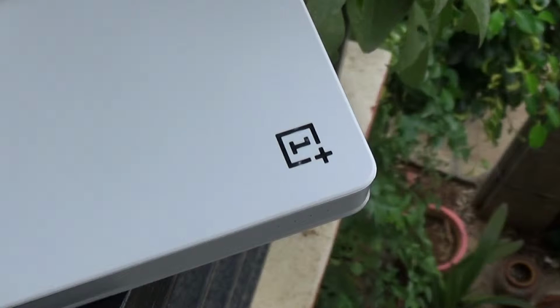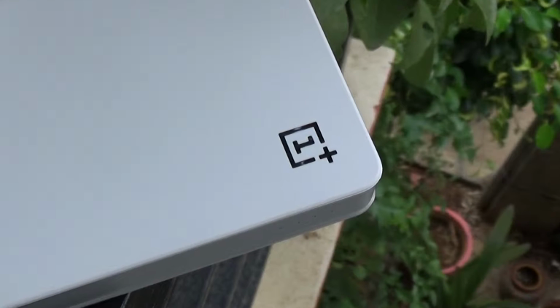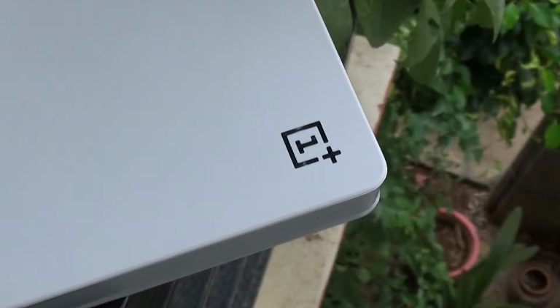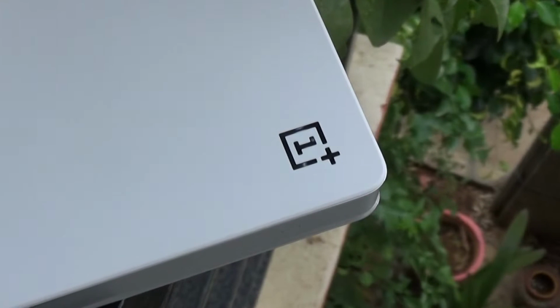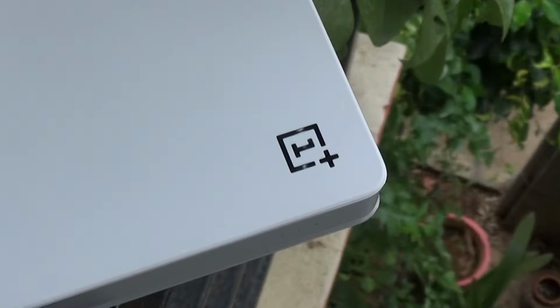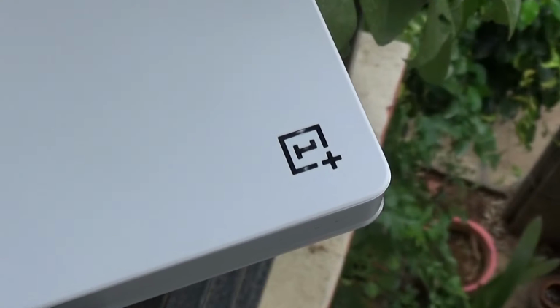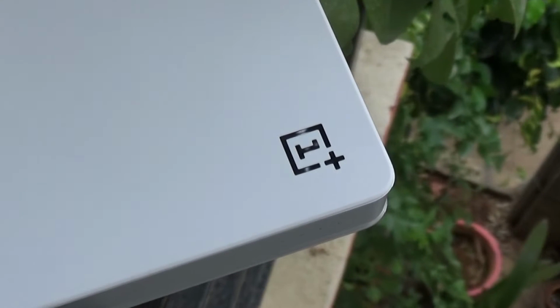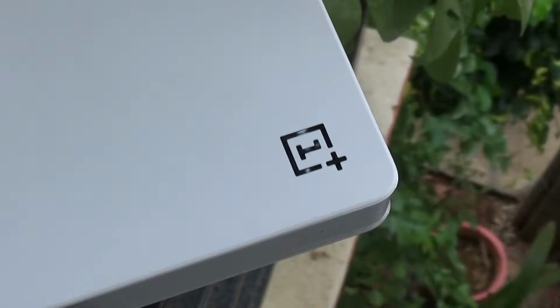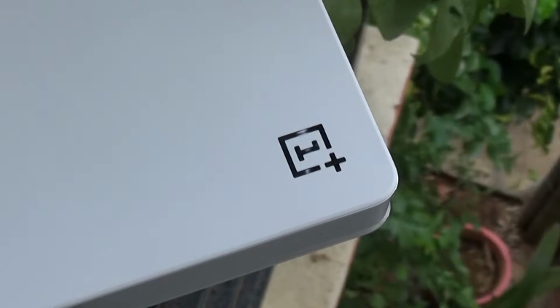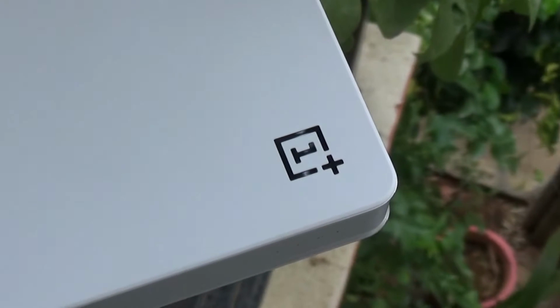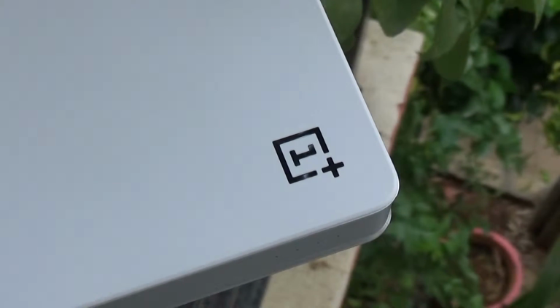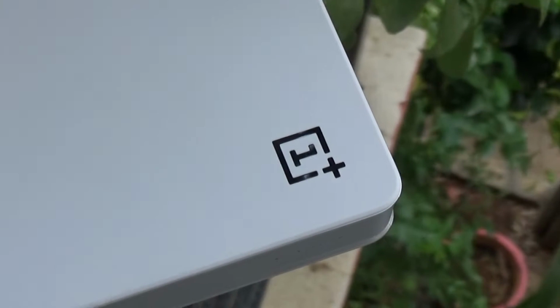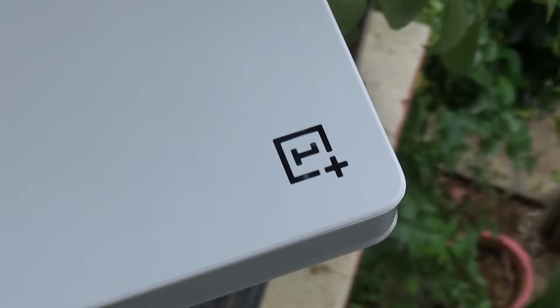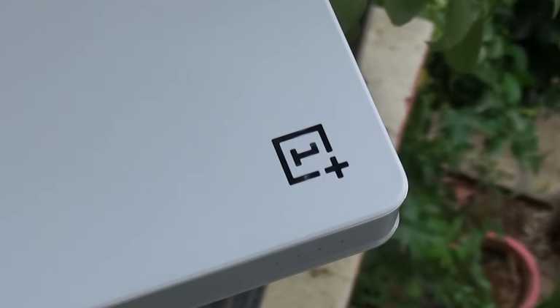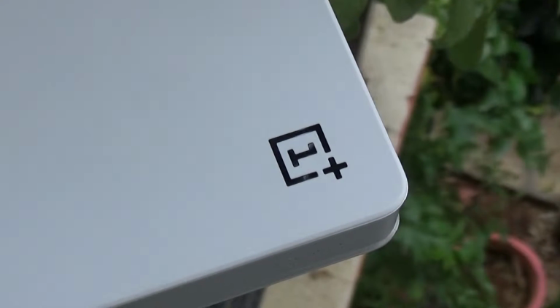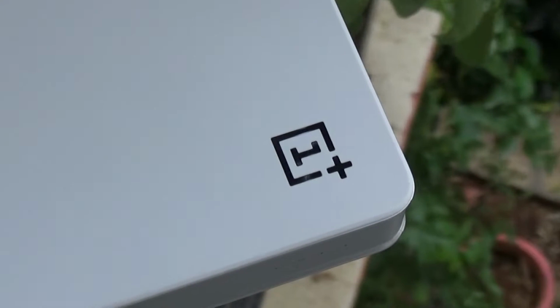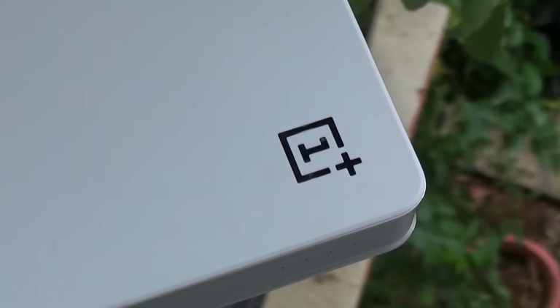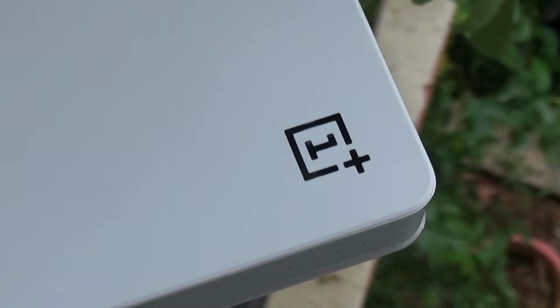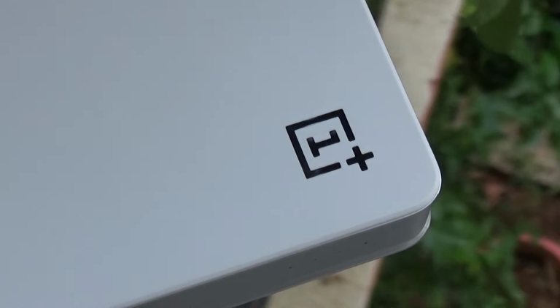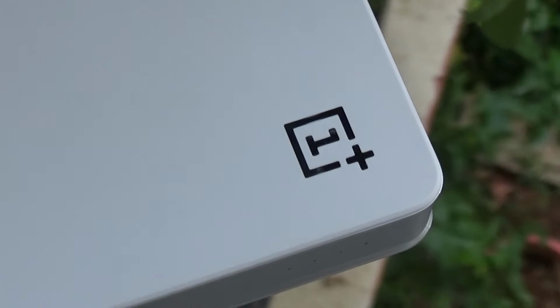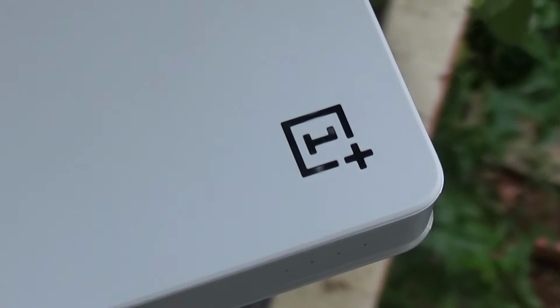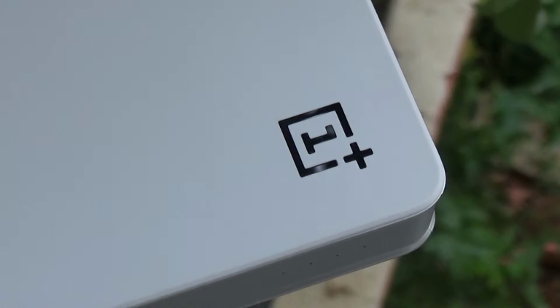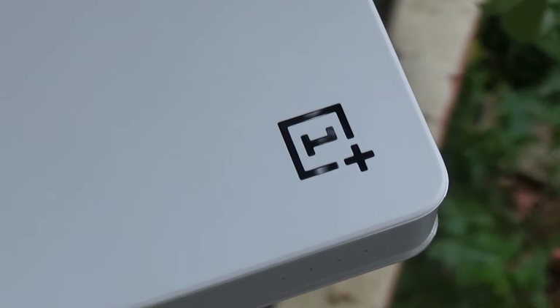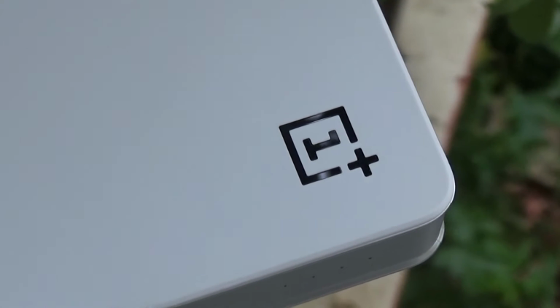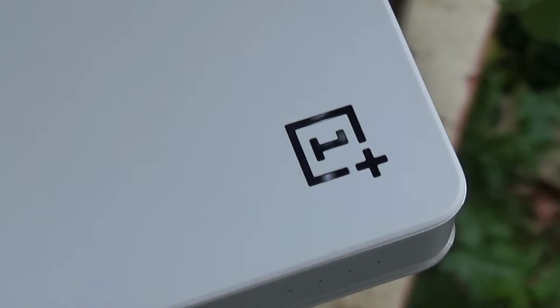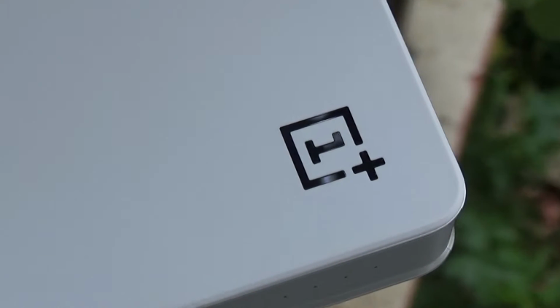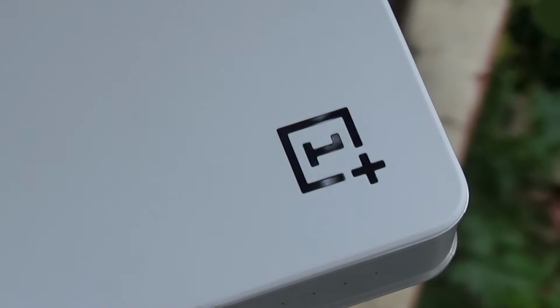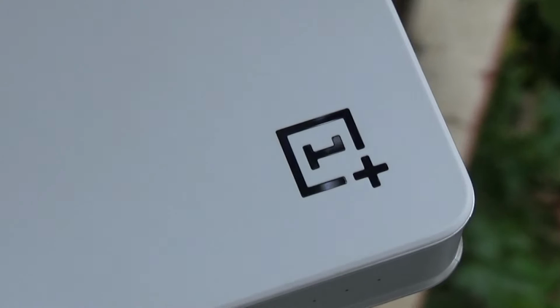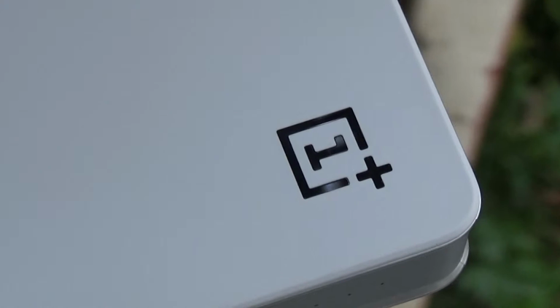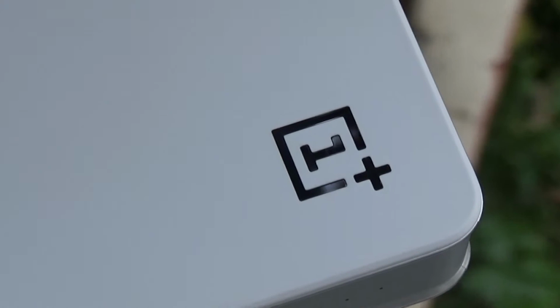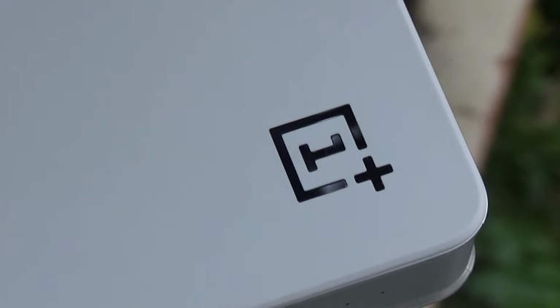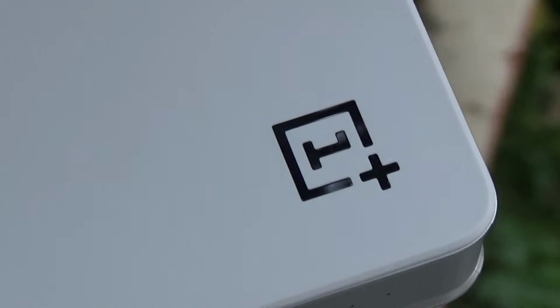Hi guys, Lashmarajan from TechRaman and I'm back with the powerbank and this time it is from OnePlus.